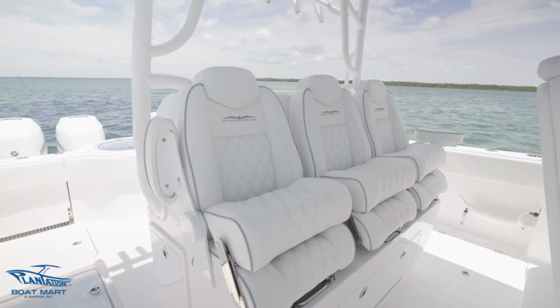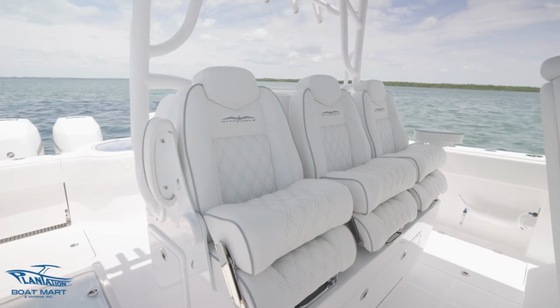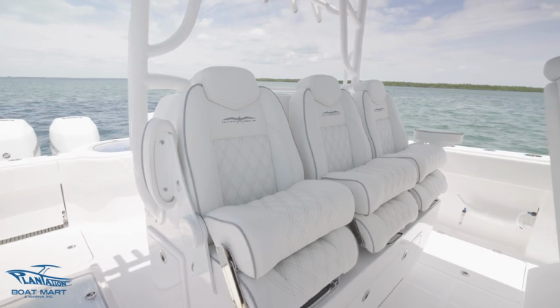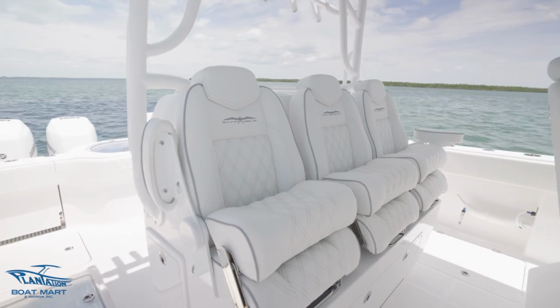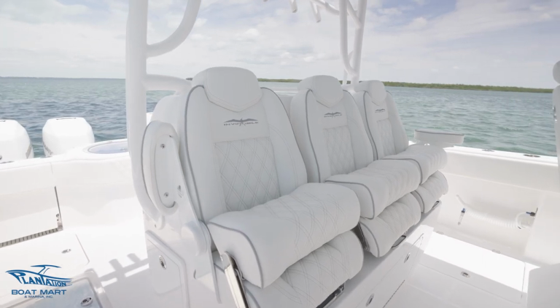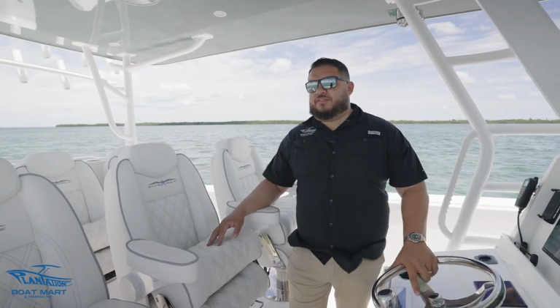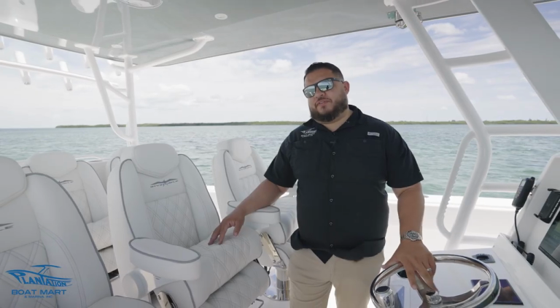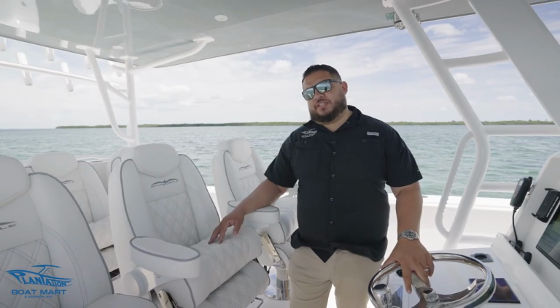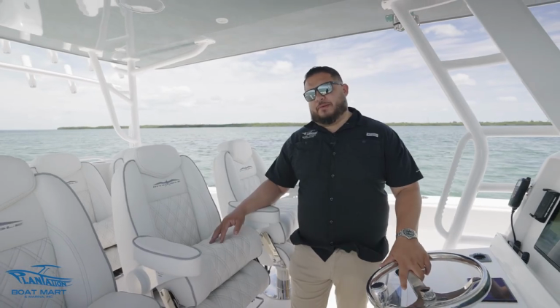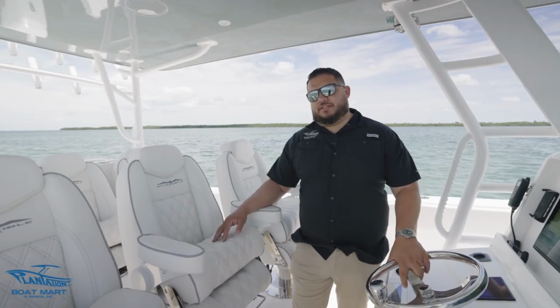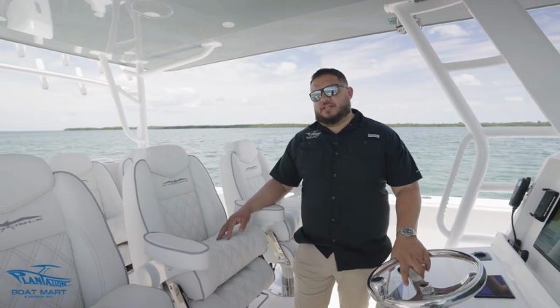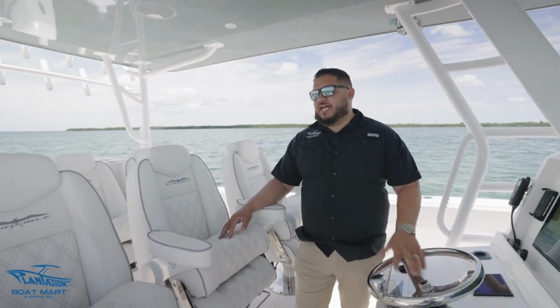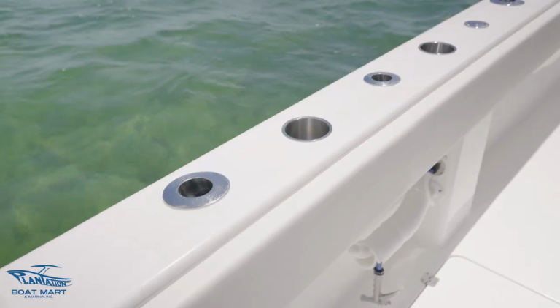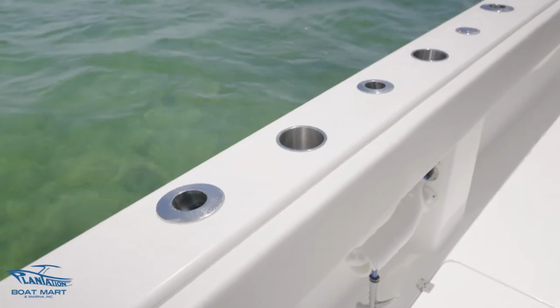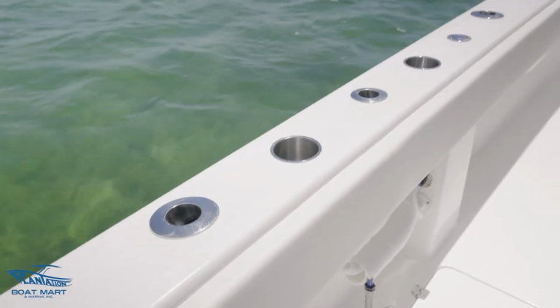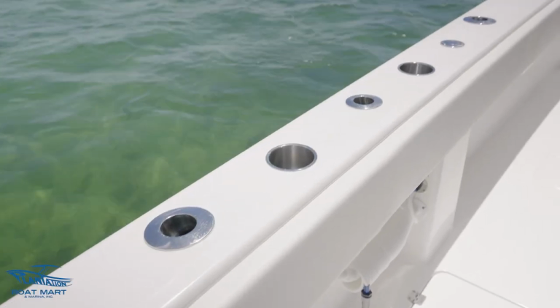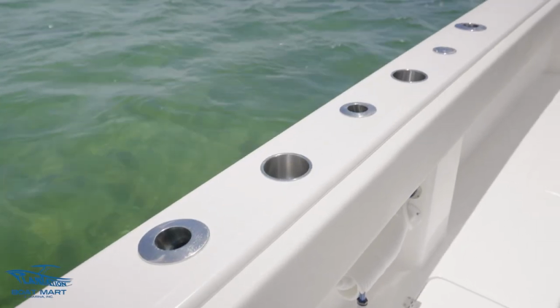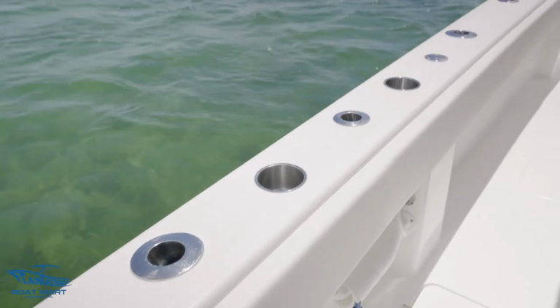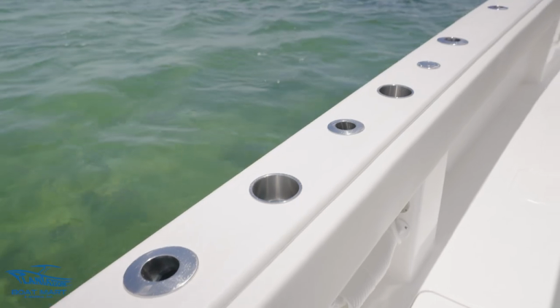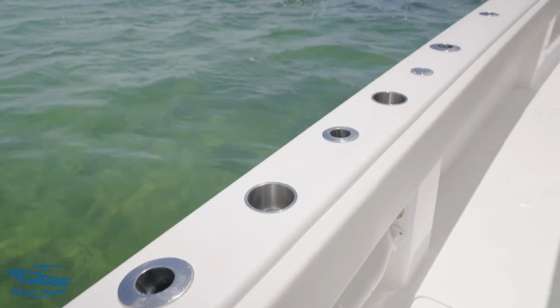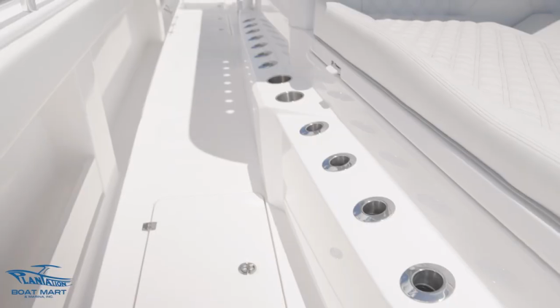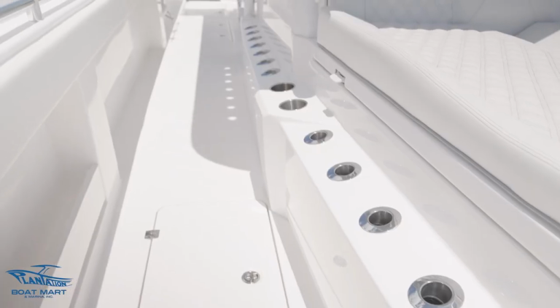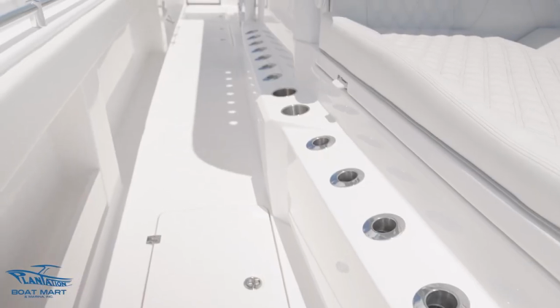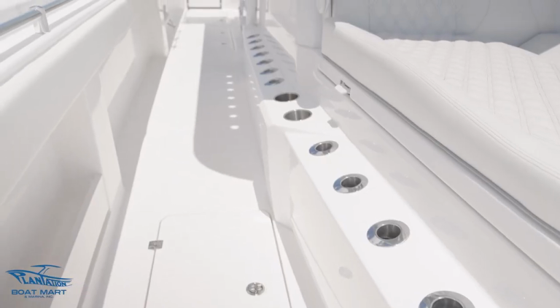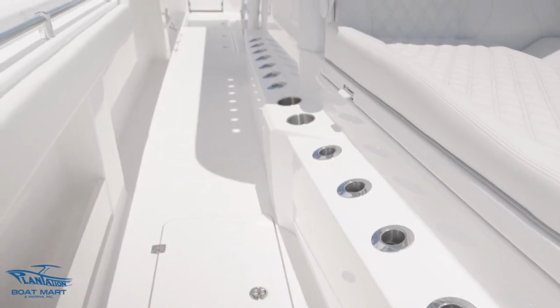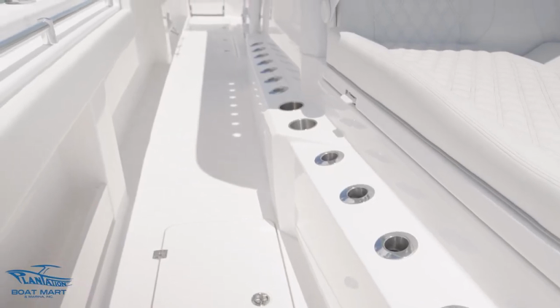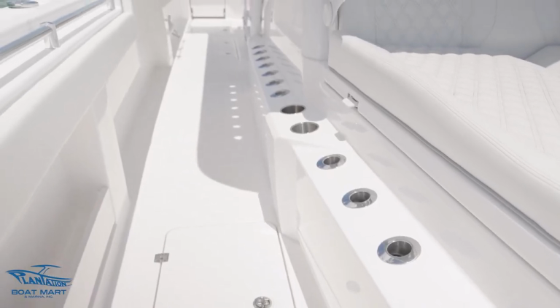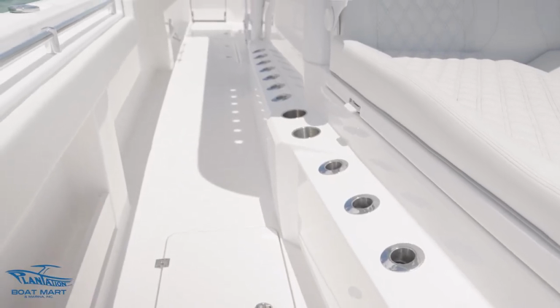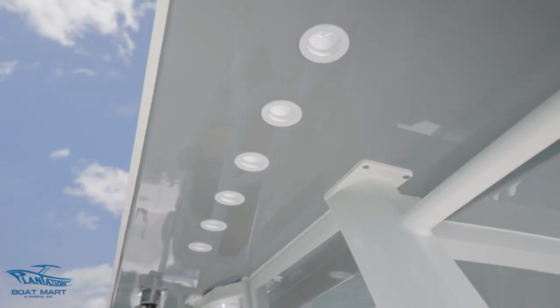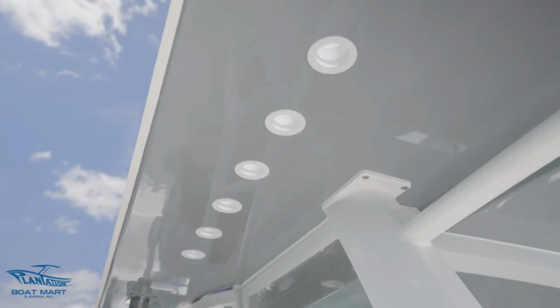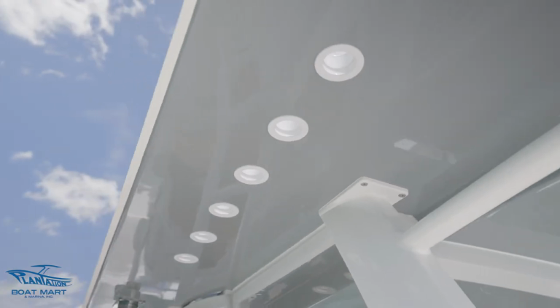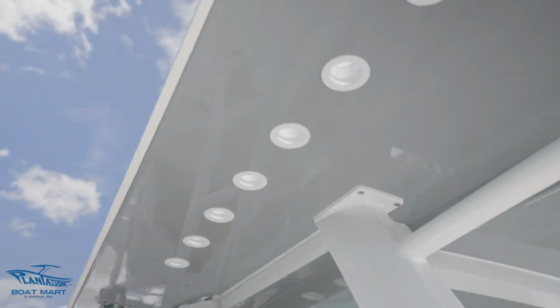This boat was built with offshore fishing in mind. As you can see throughout the boat, it's got over 50 rod holders — and you know what they say, you can never have enough rod holders.